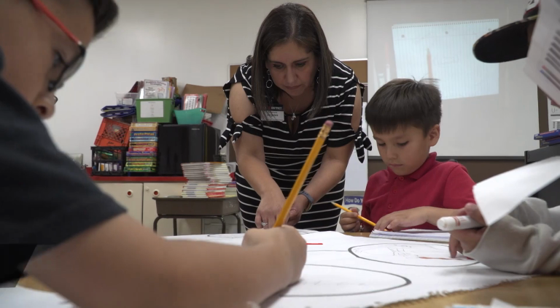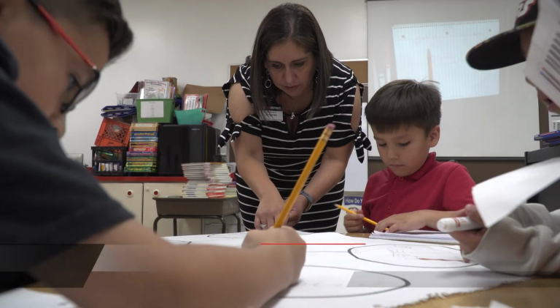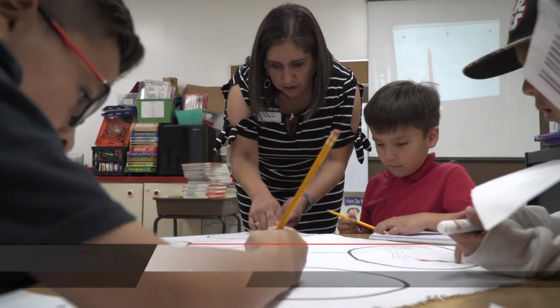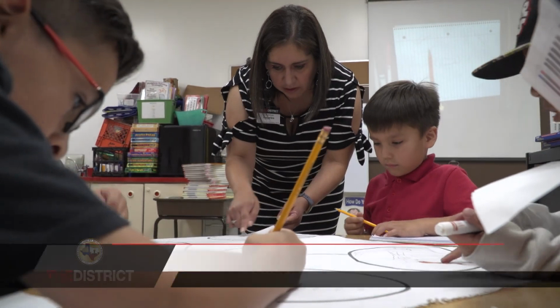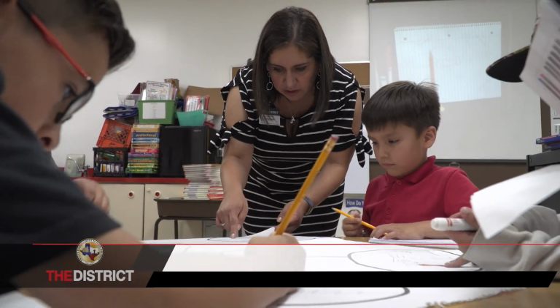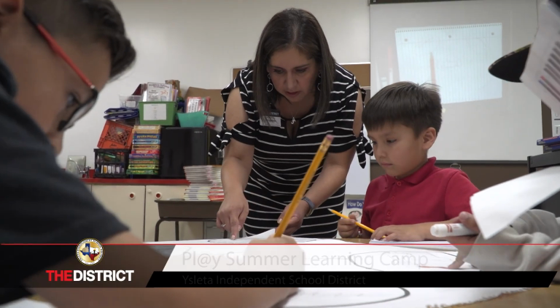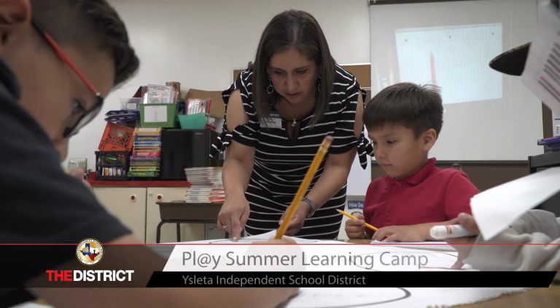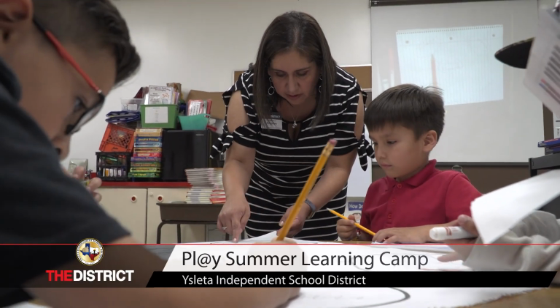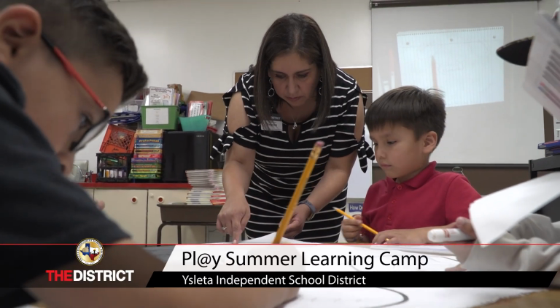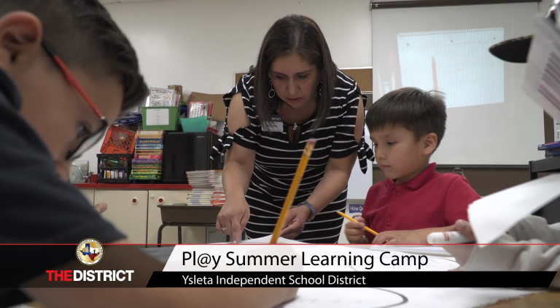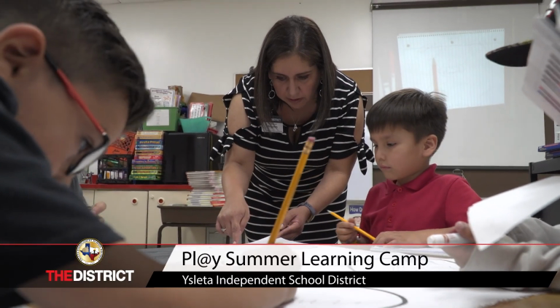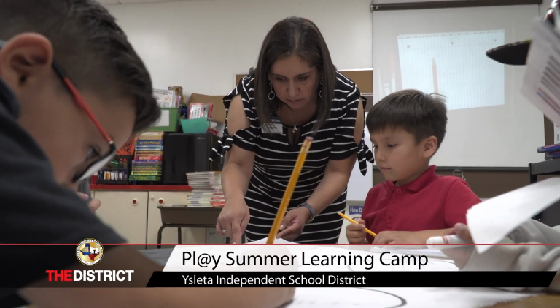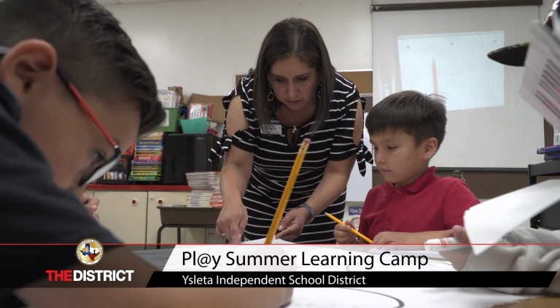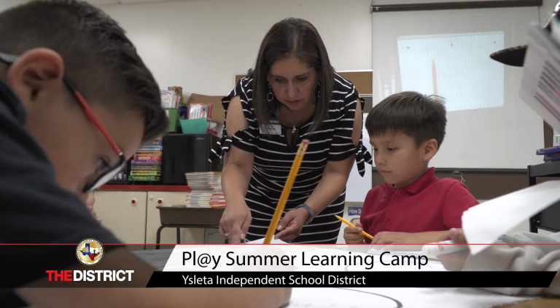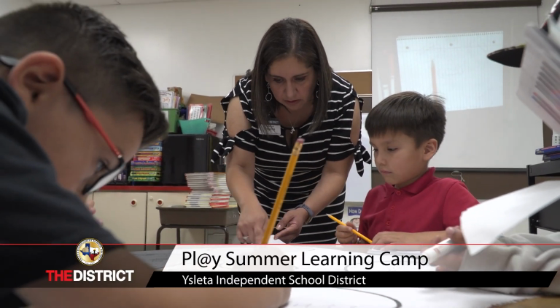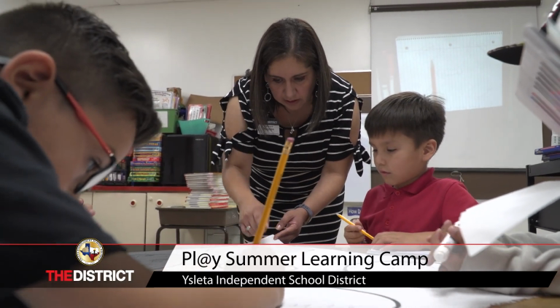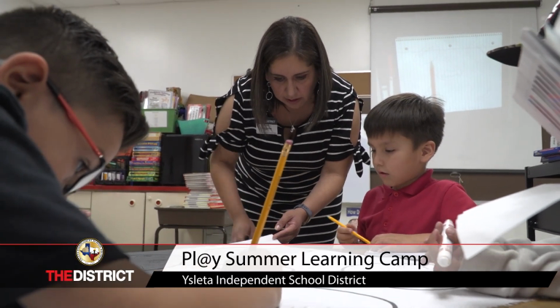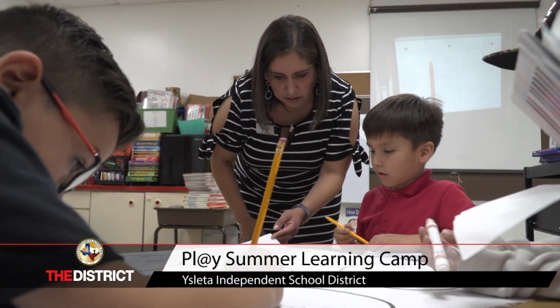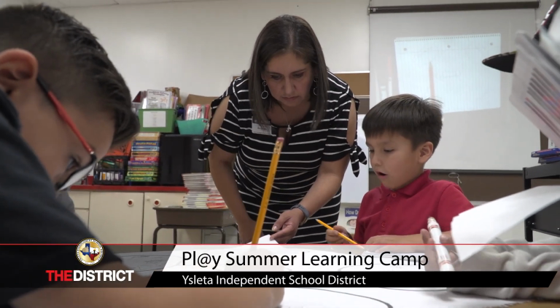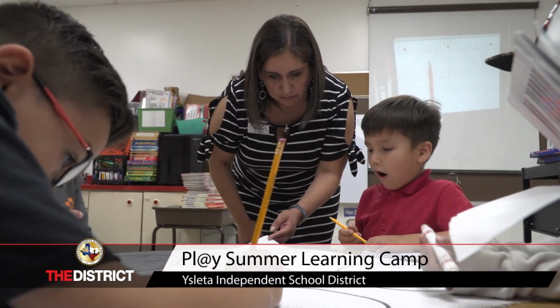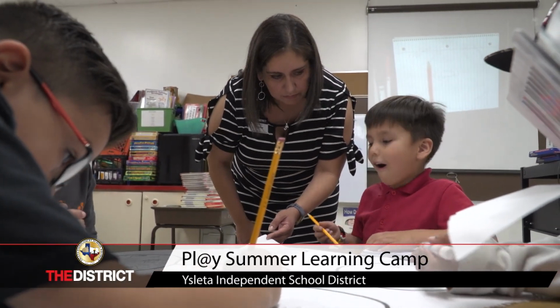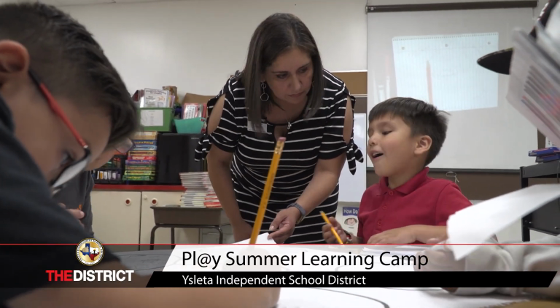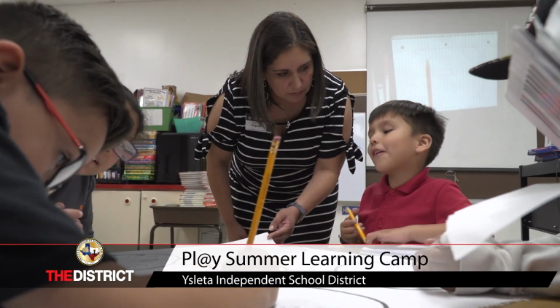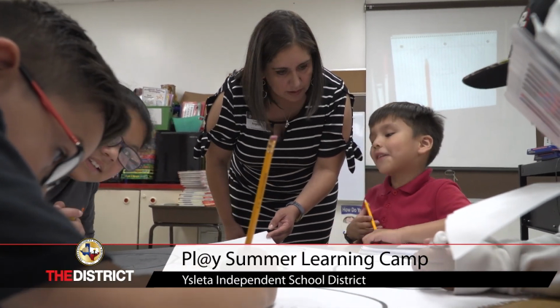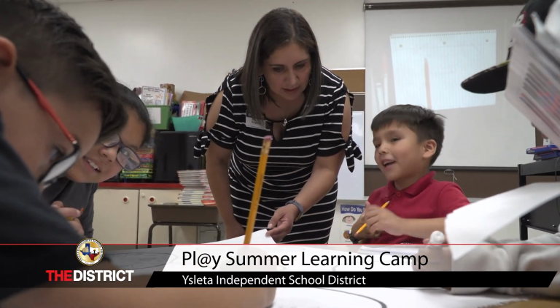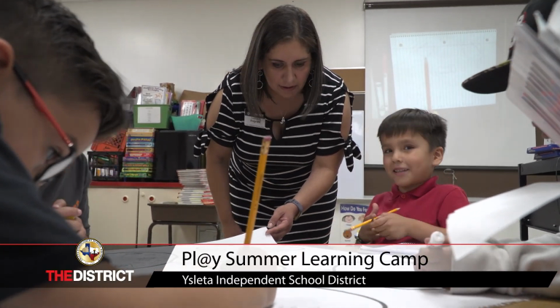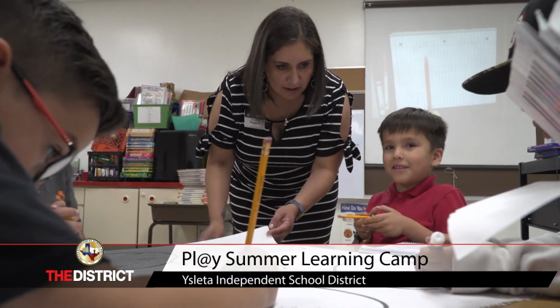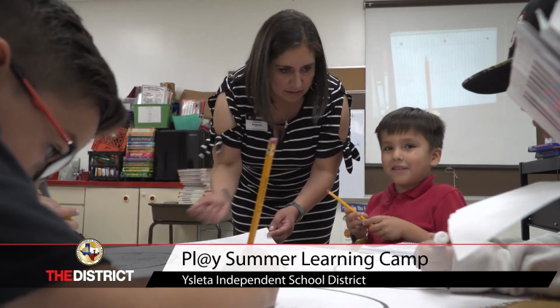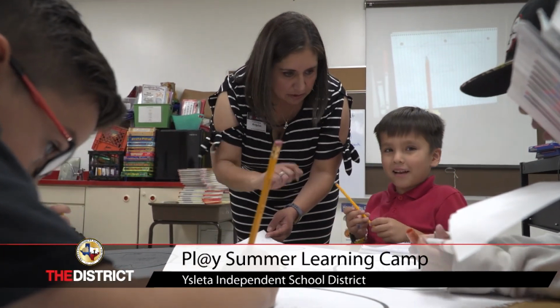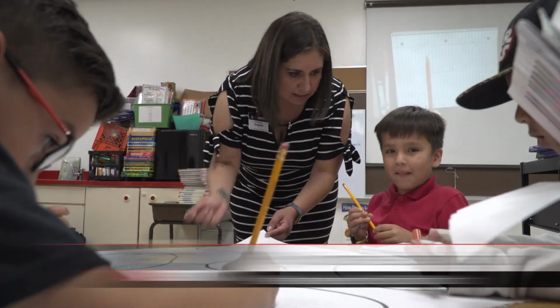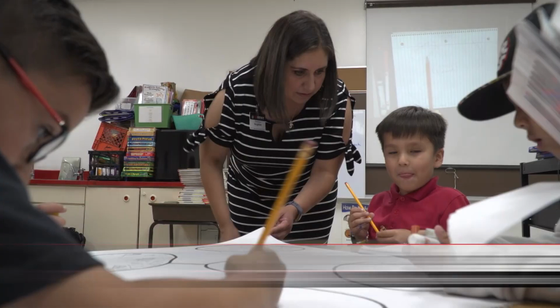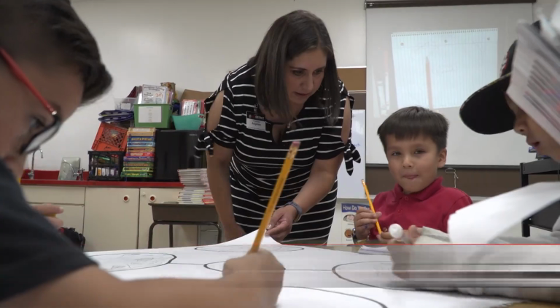Why don't you just draw the woodsman coming to the cottage? I forgot. That way you don't have to erase everything.